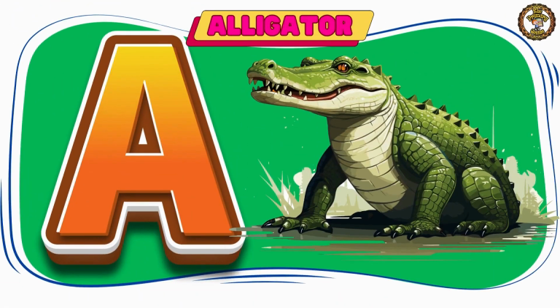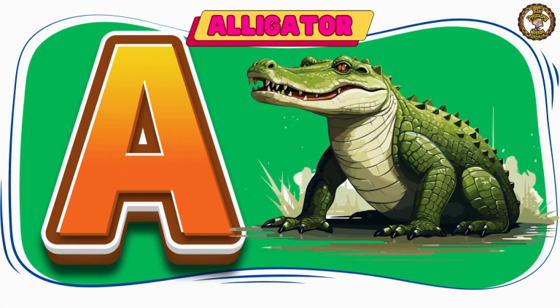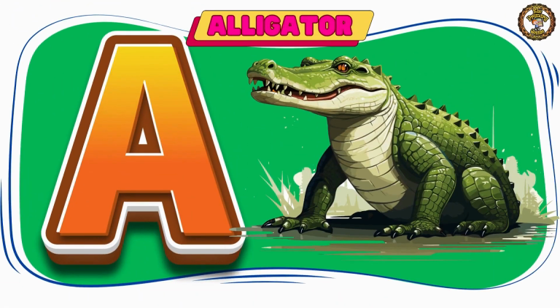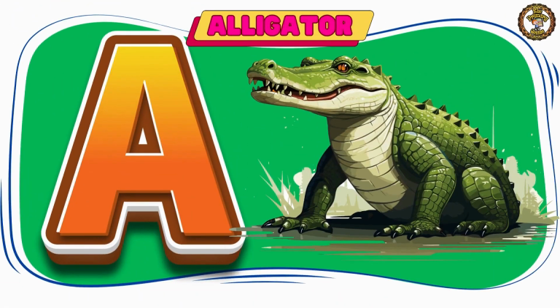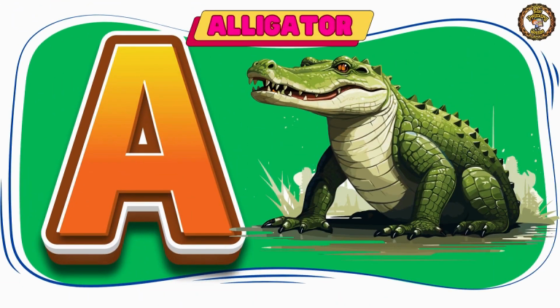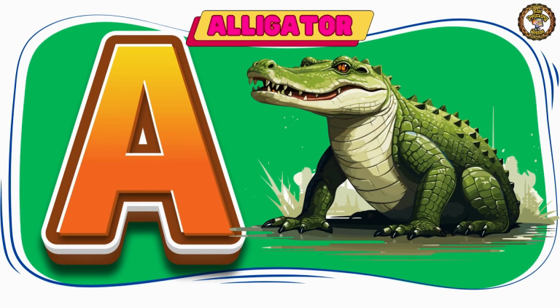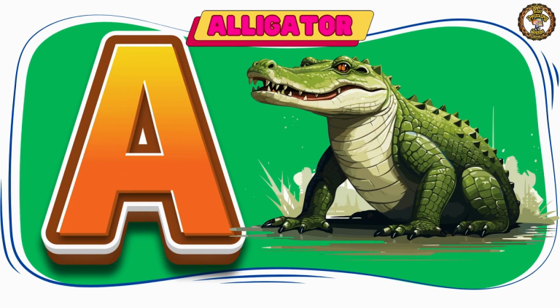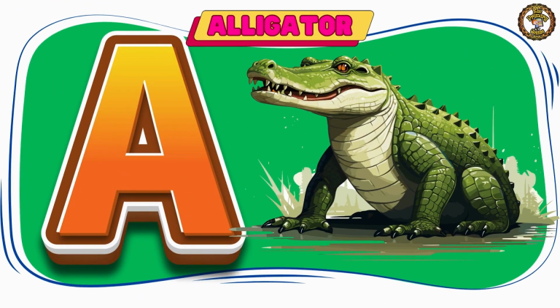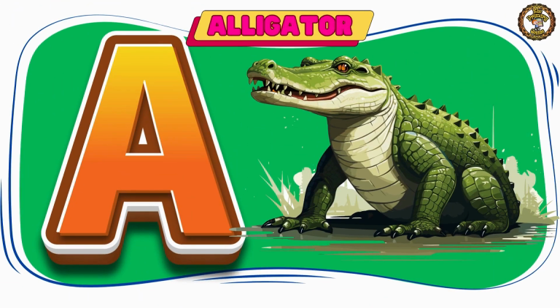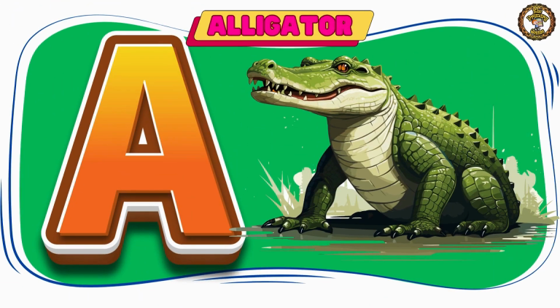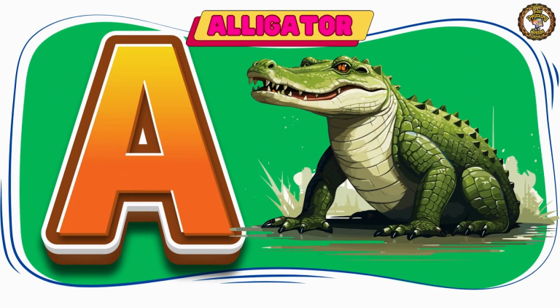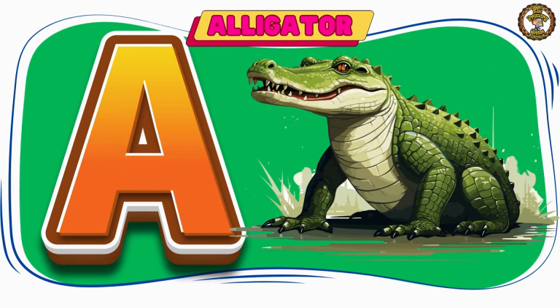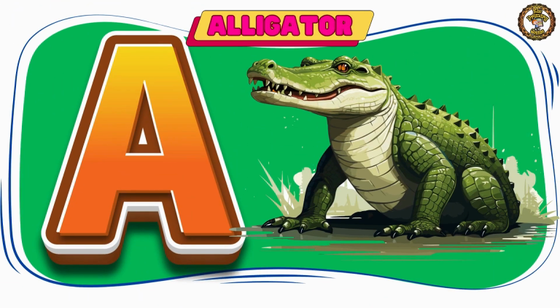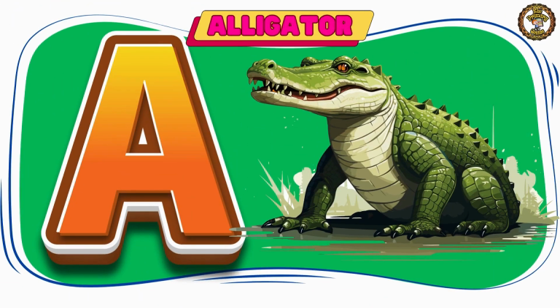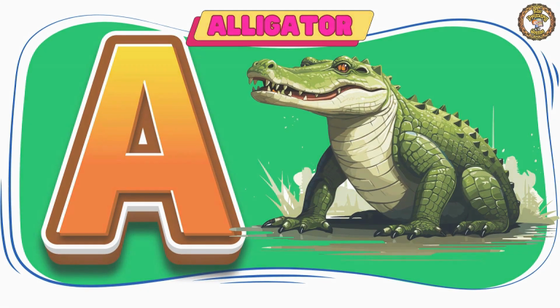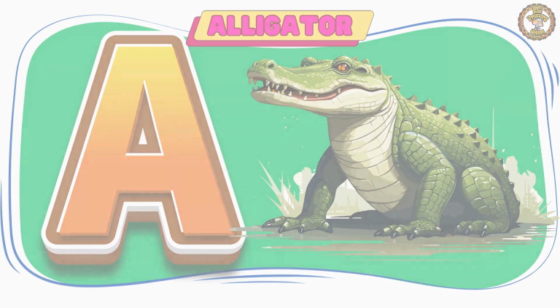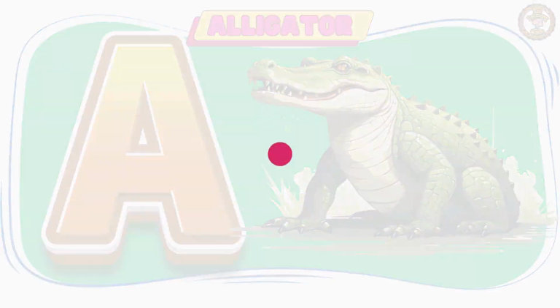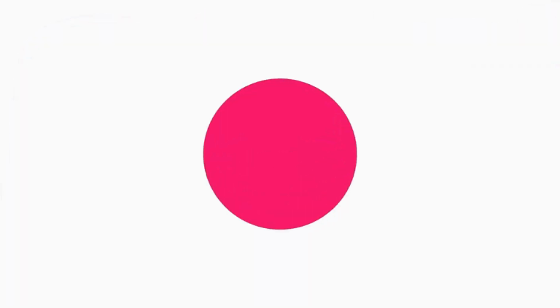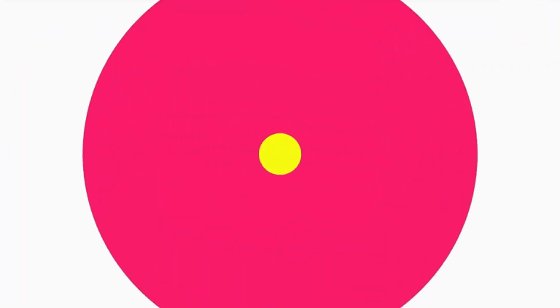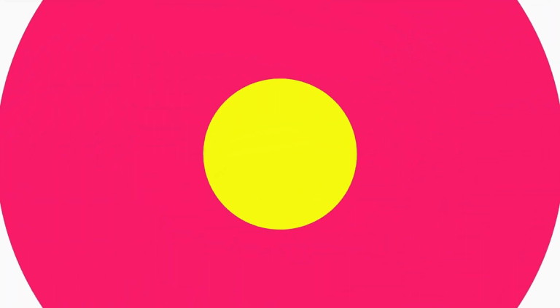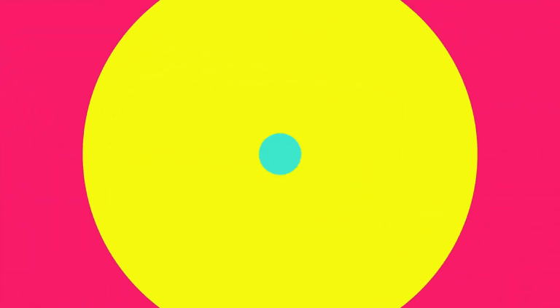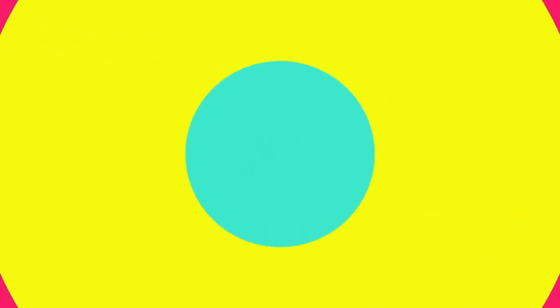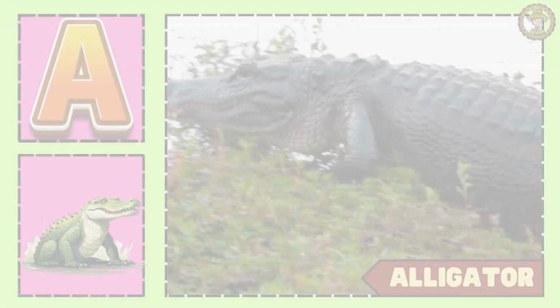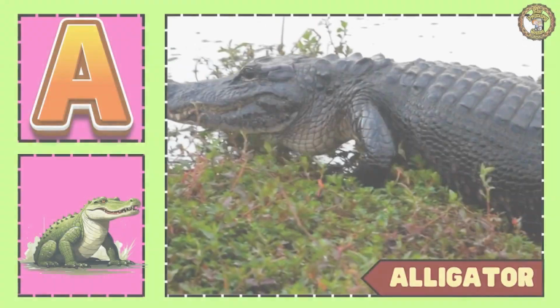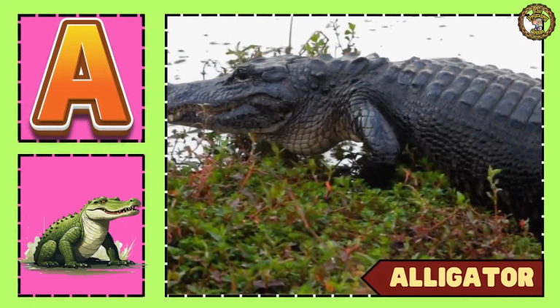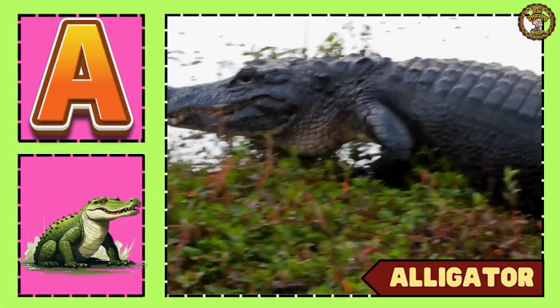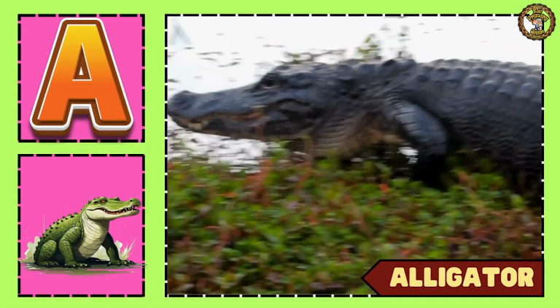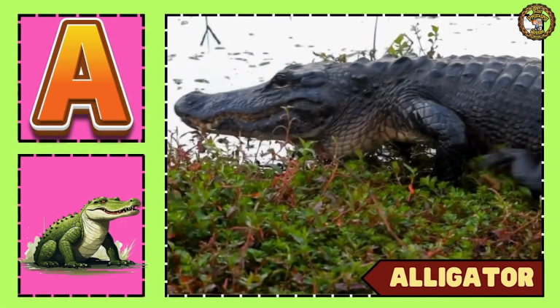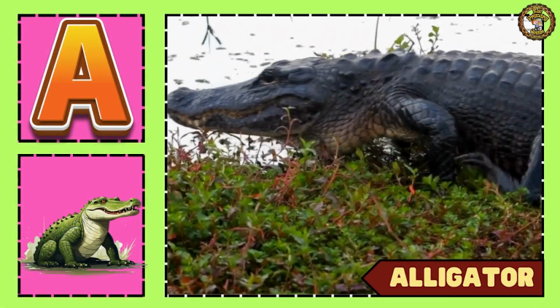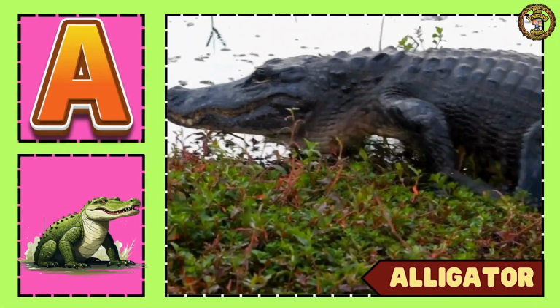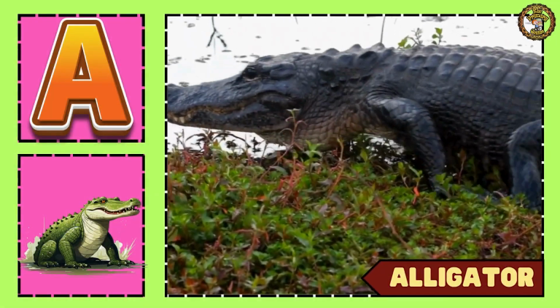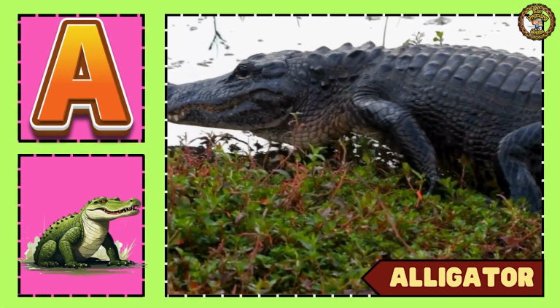Let's see alligator. This is an alligator.